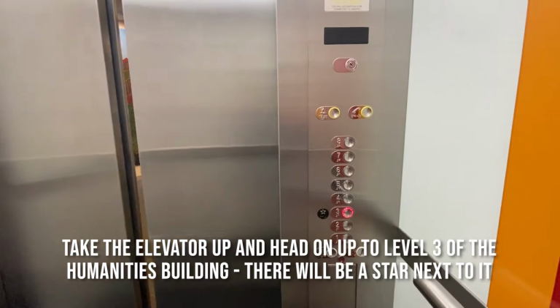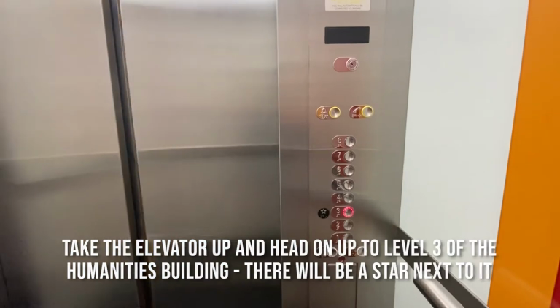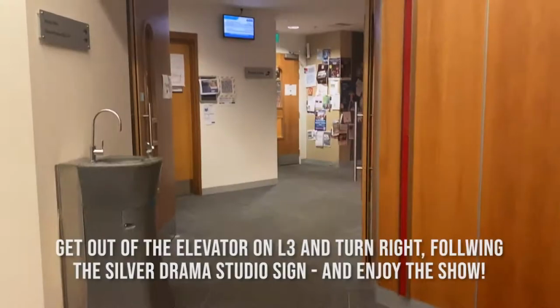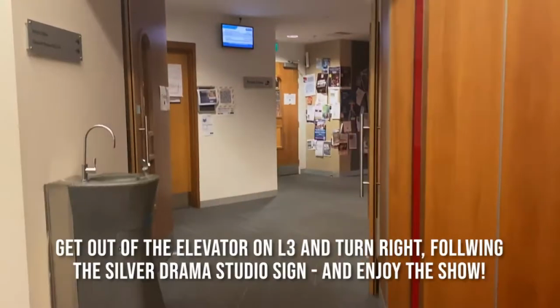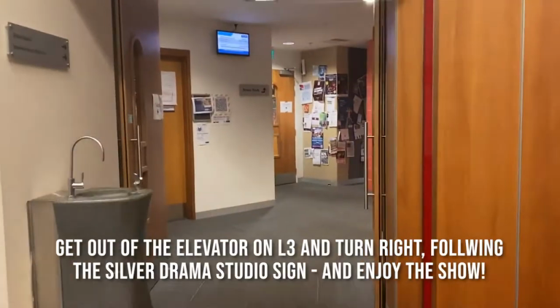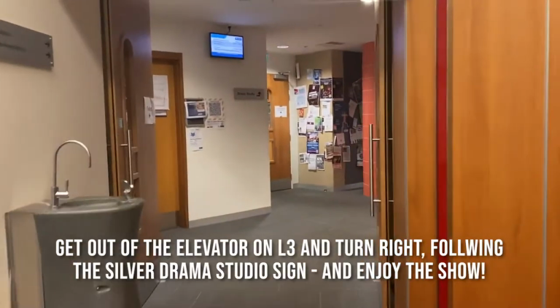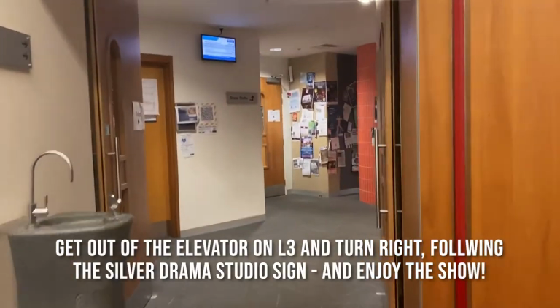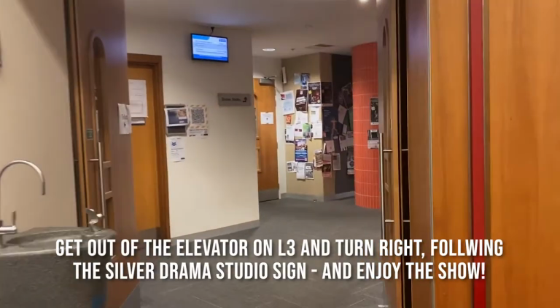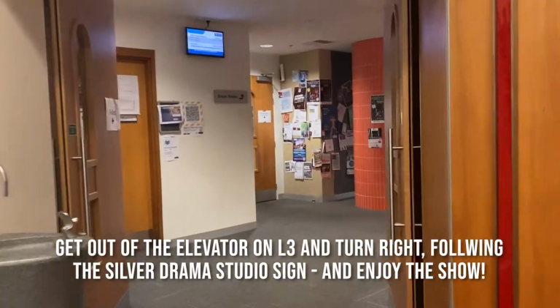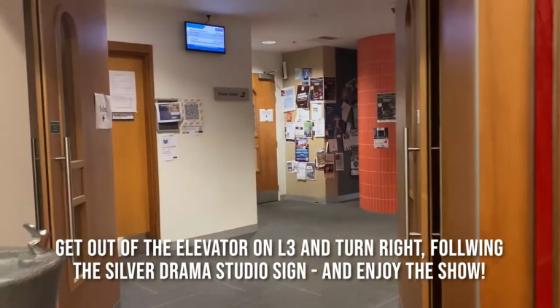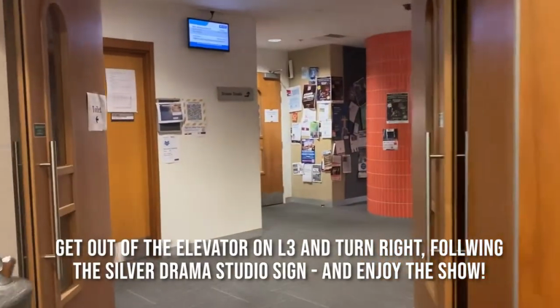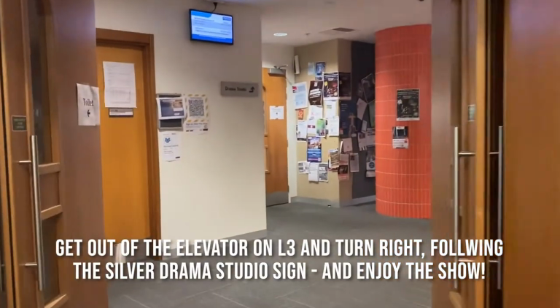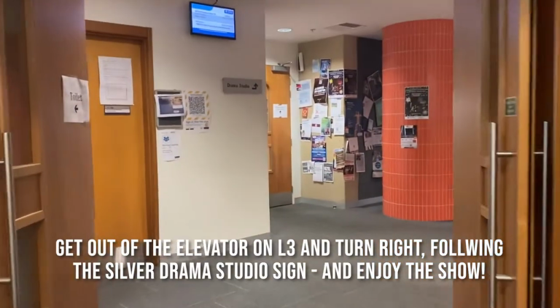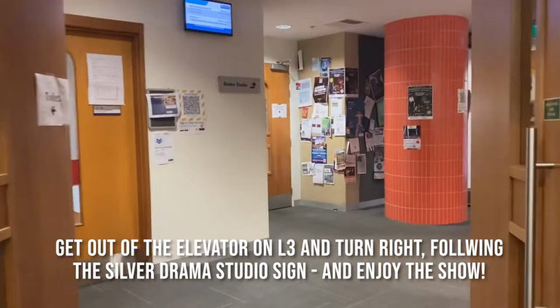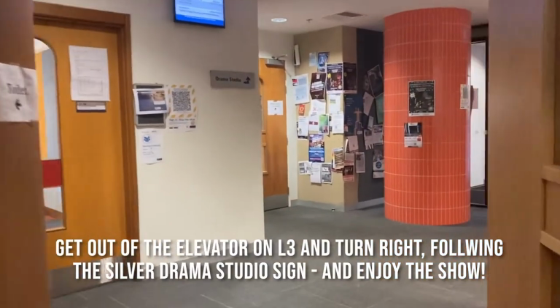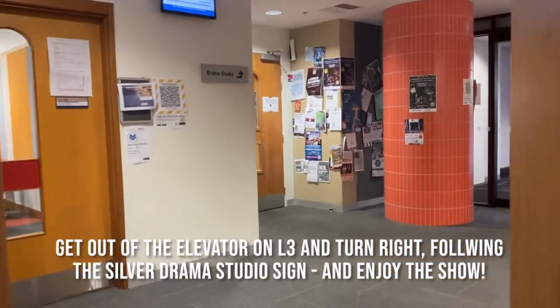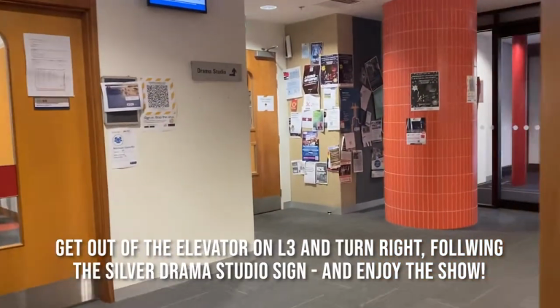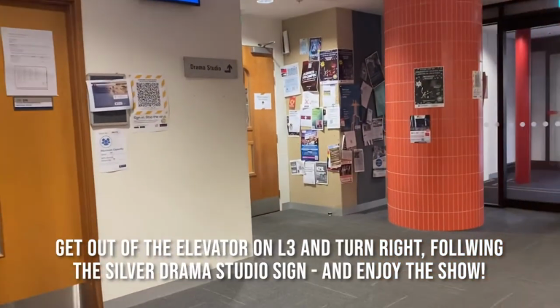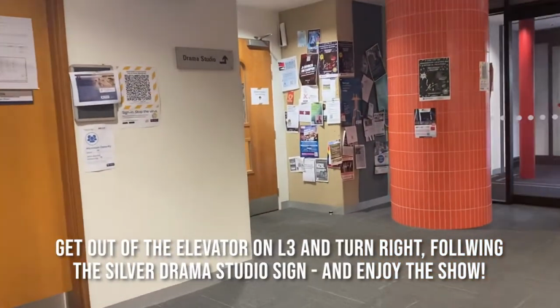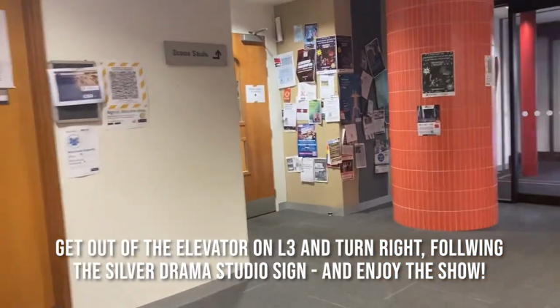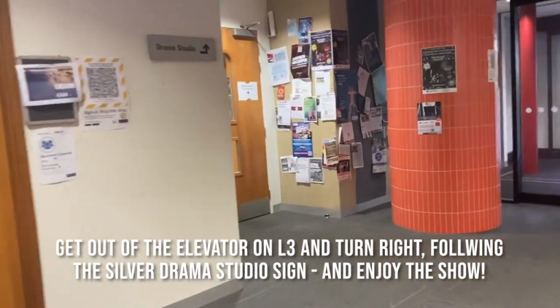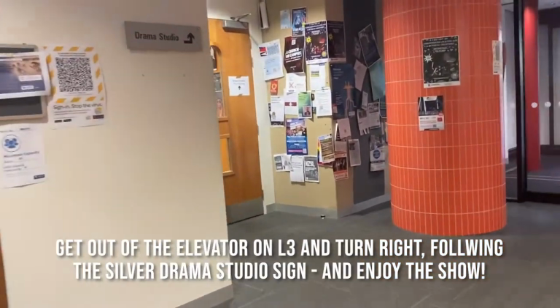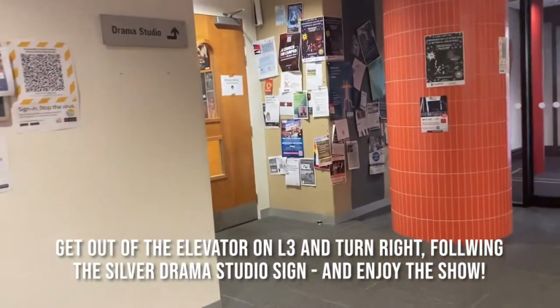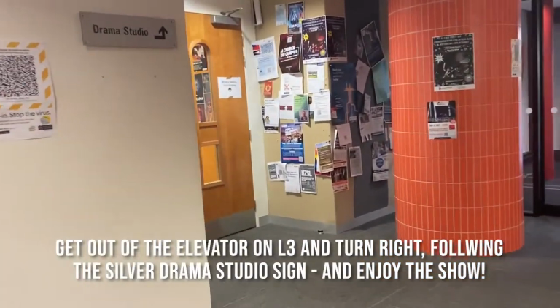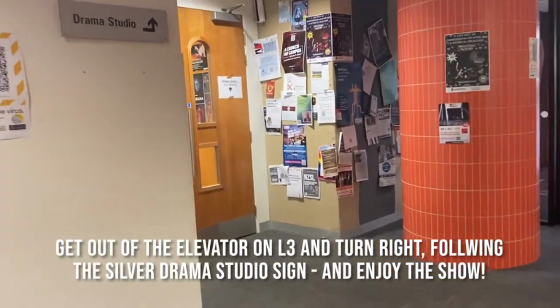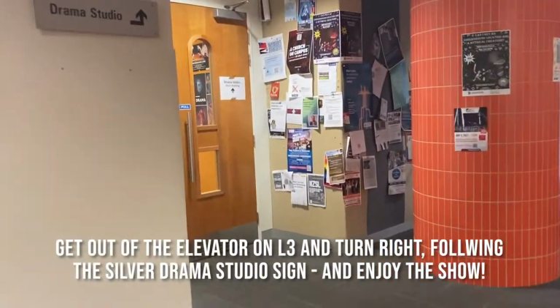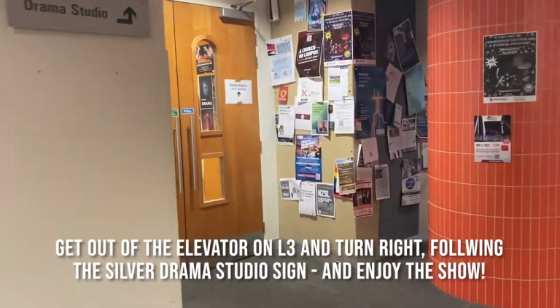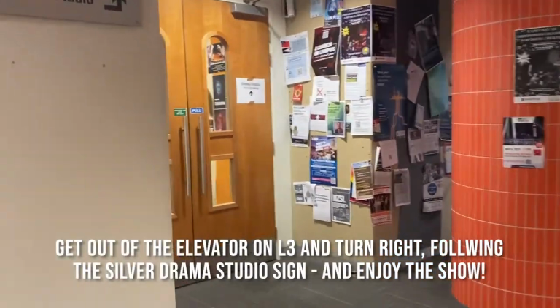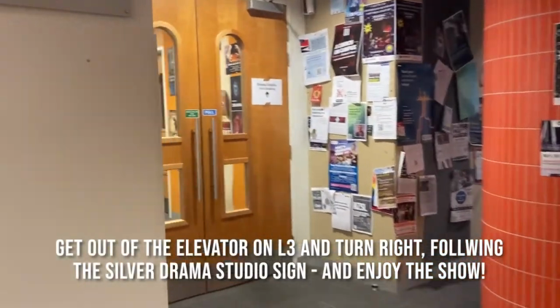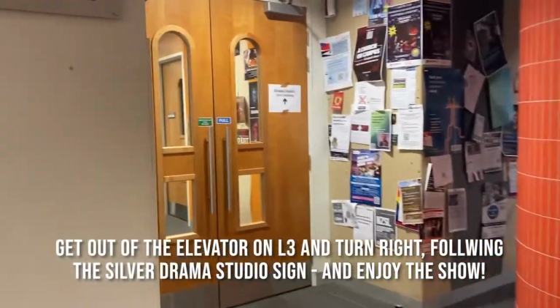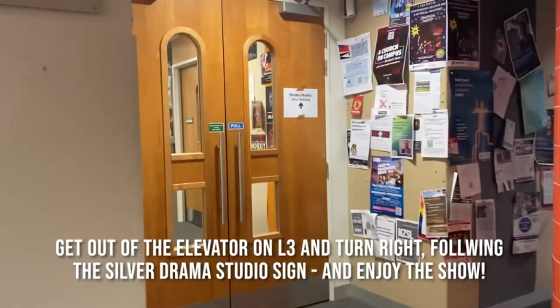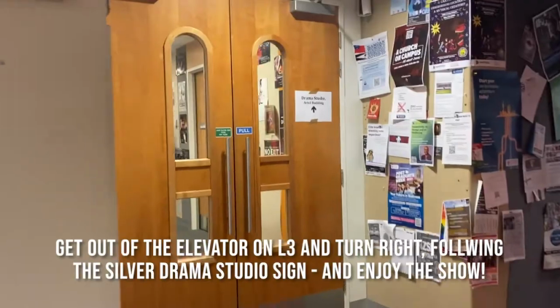Get out of the elevator on level 3 and turn right, following the silver drama studio sign, and enjoy the show.